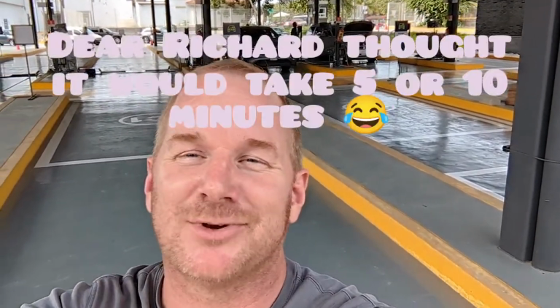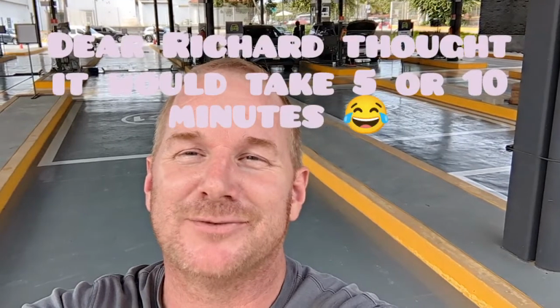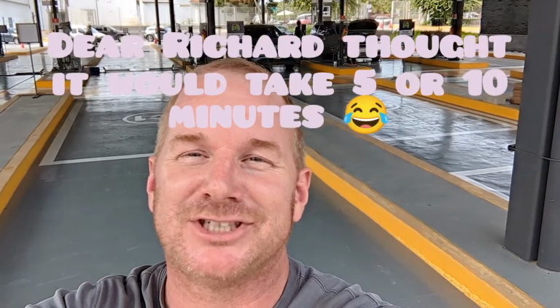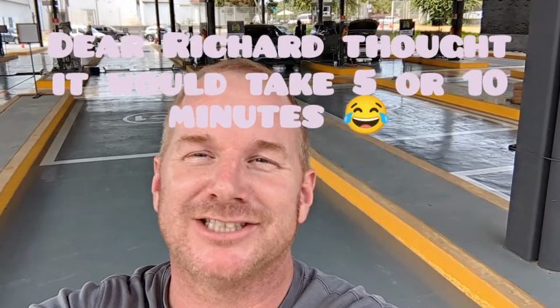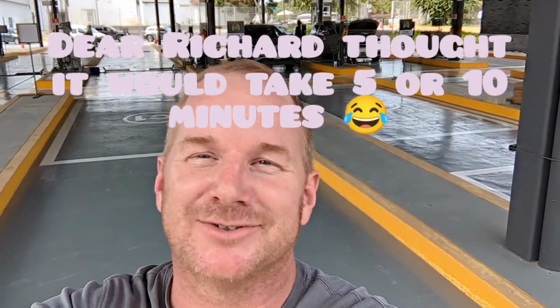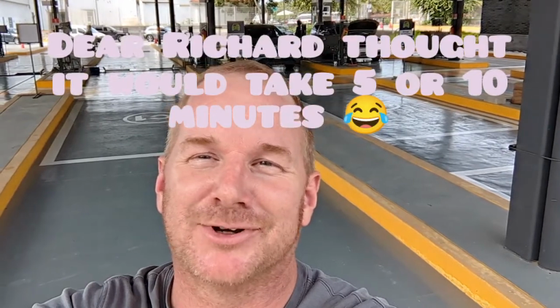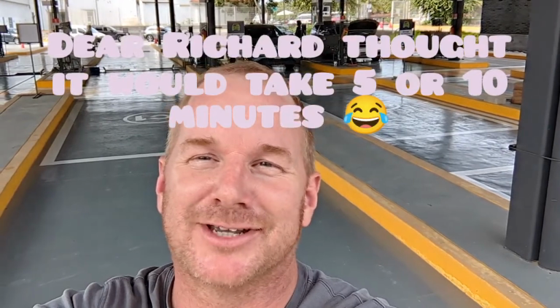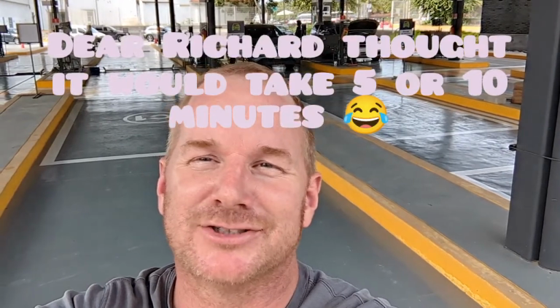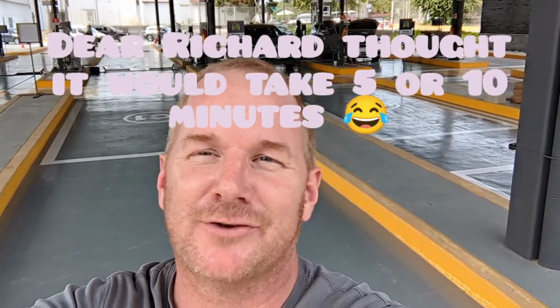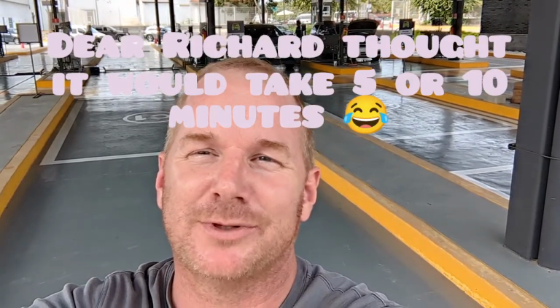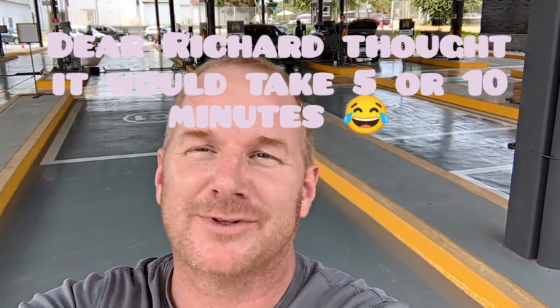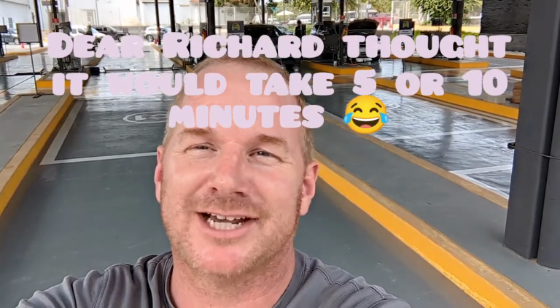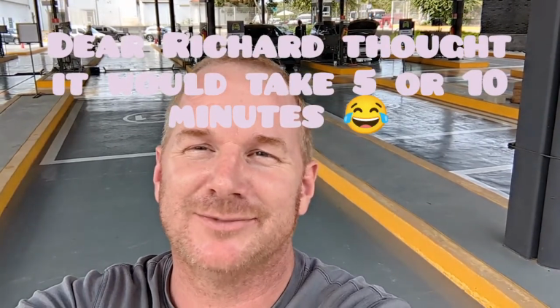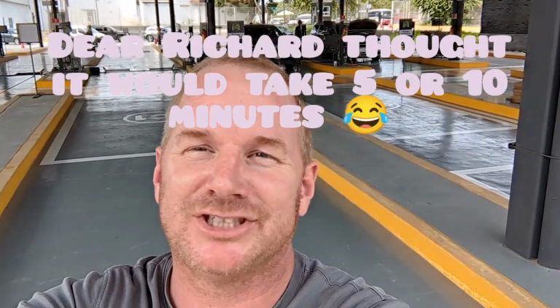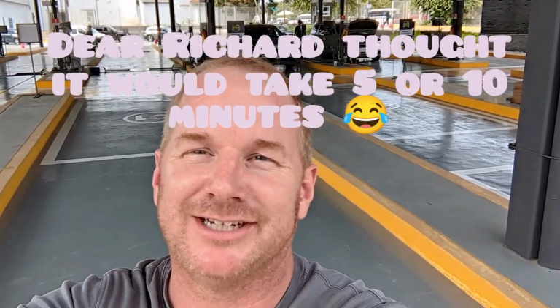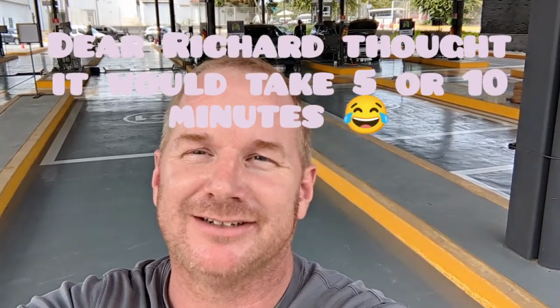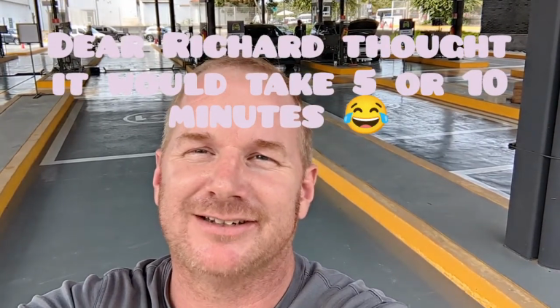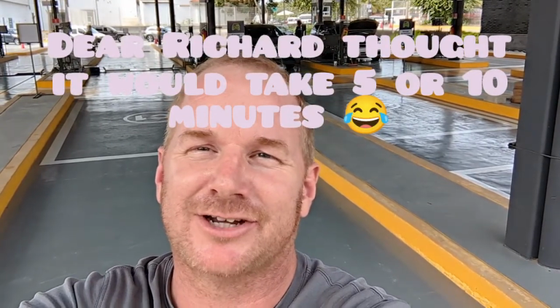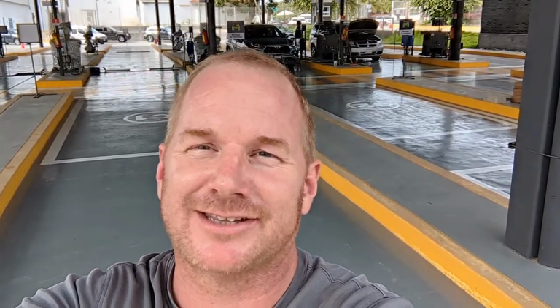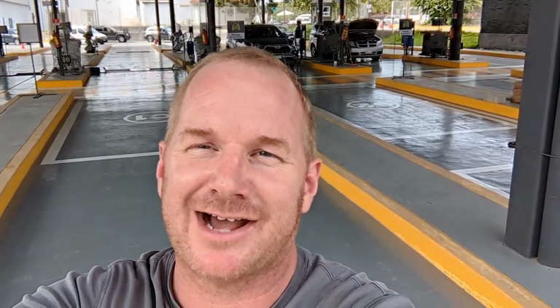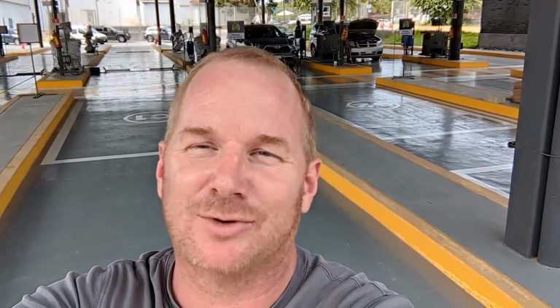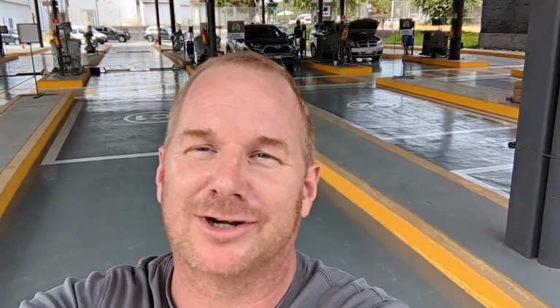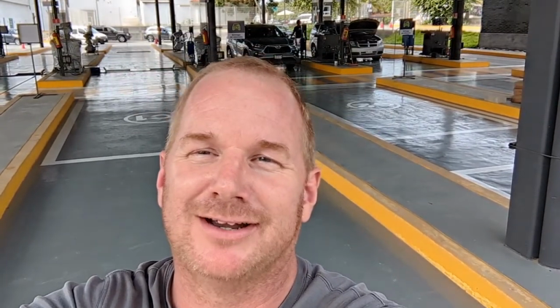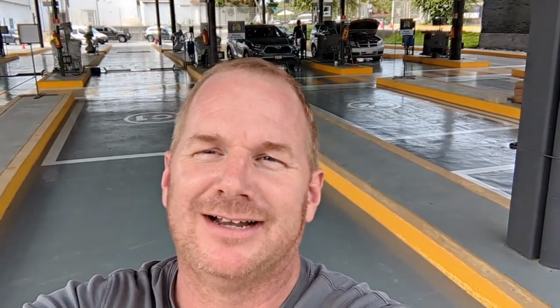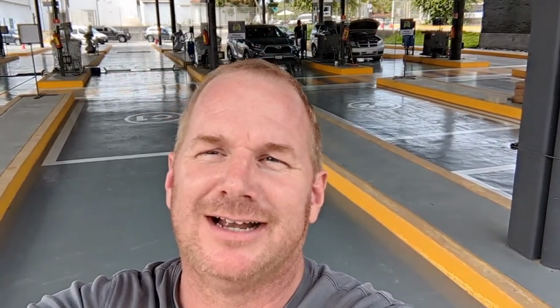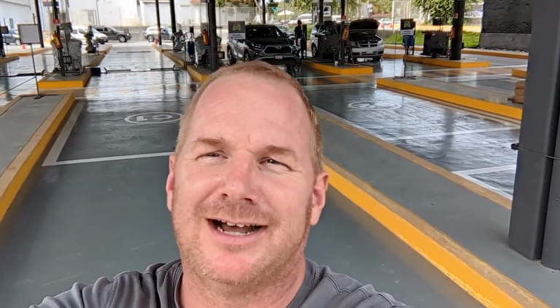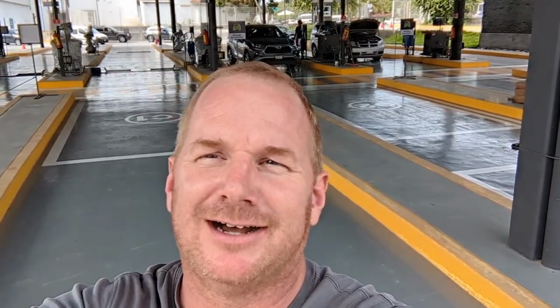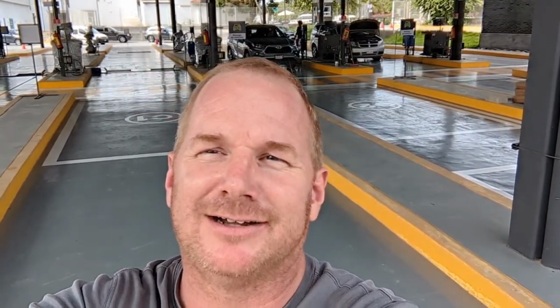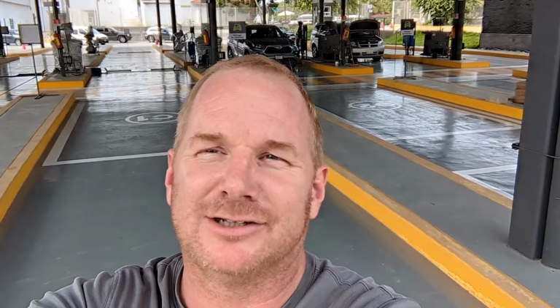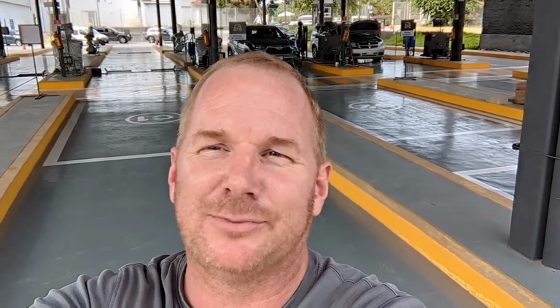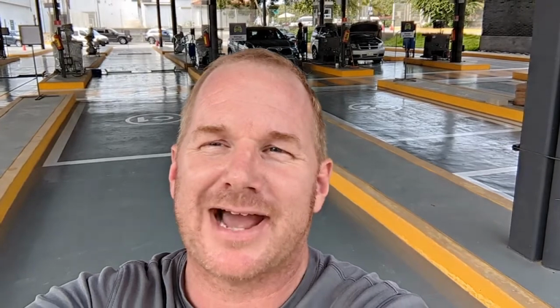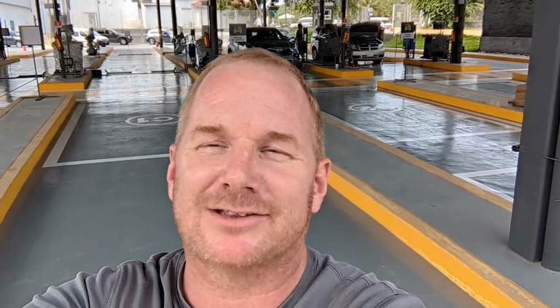One of the machines isn't working, so they've opened up a second machine to try to get that work done. Getting a little bit of a backlog.